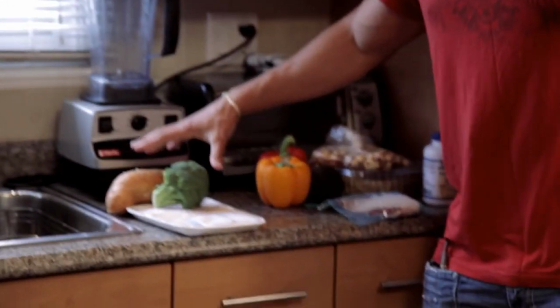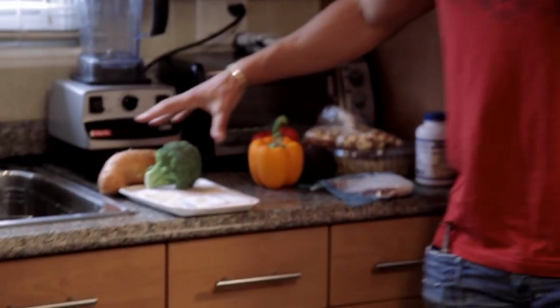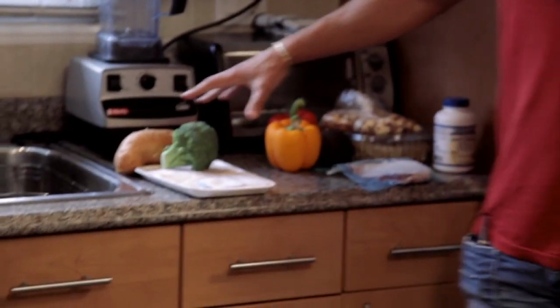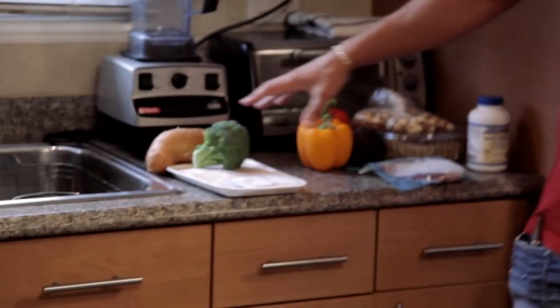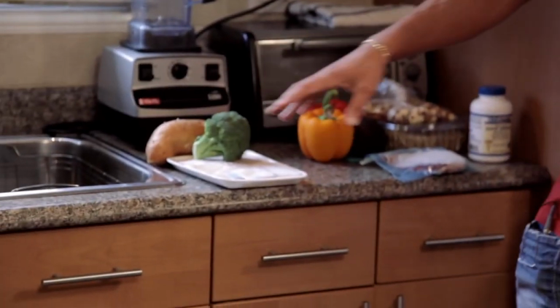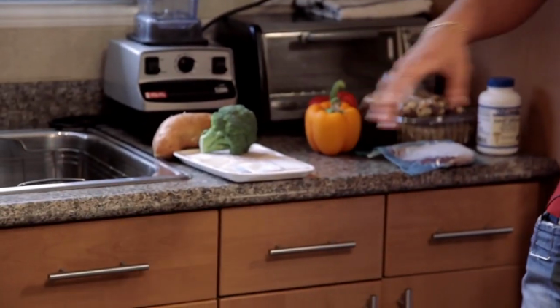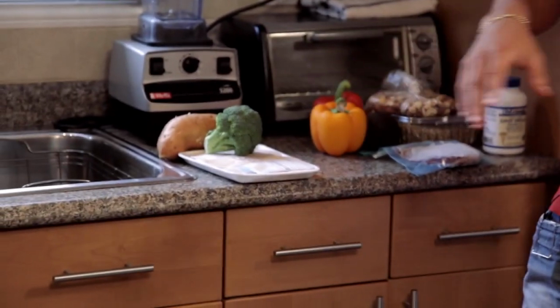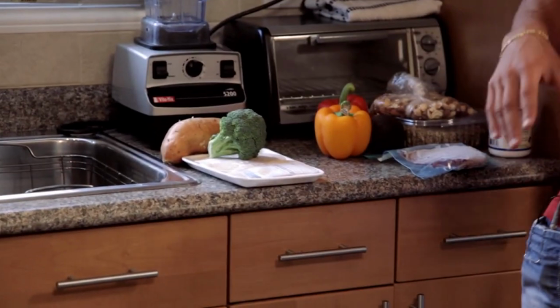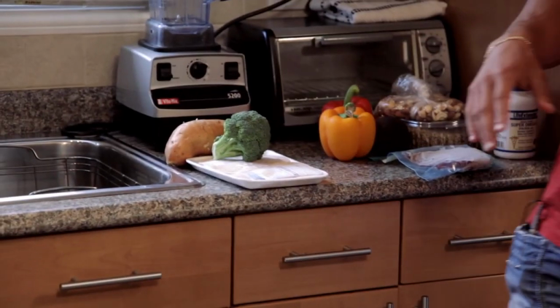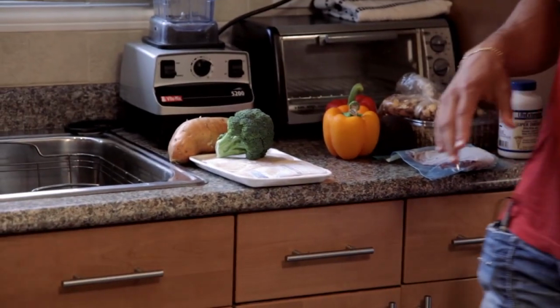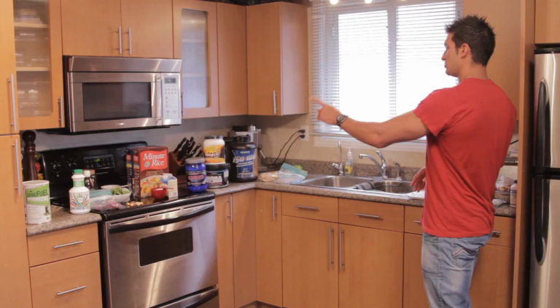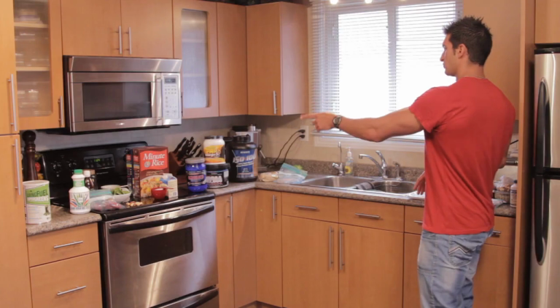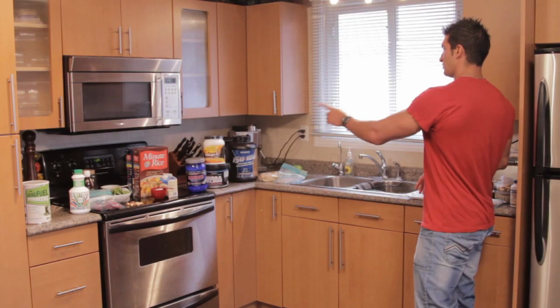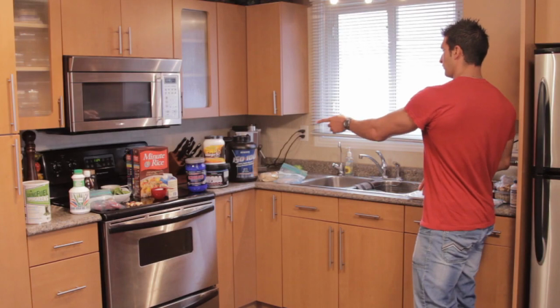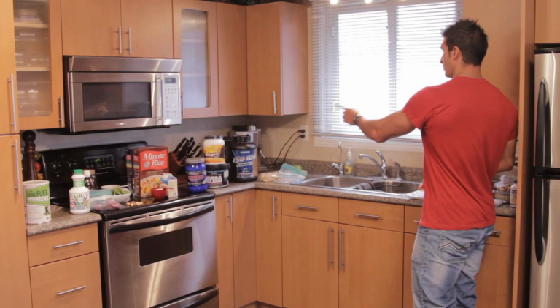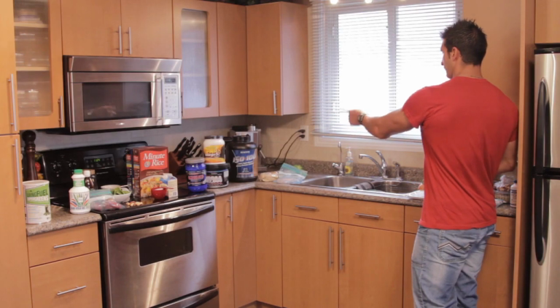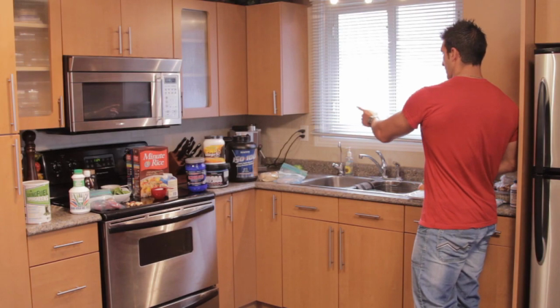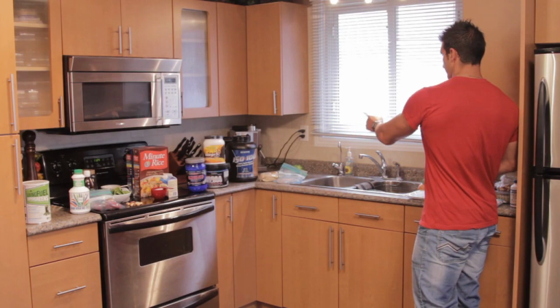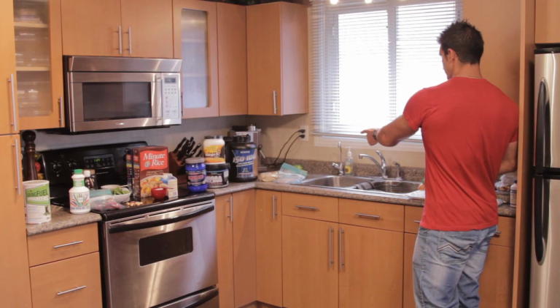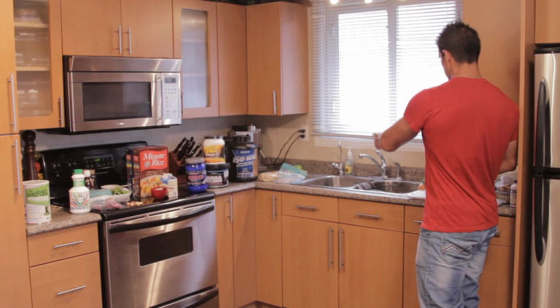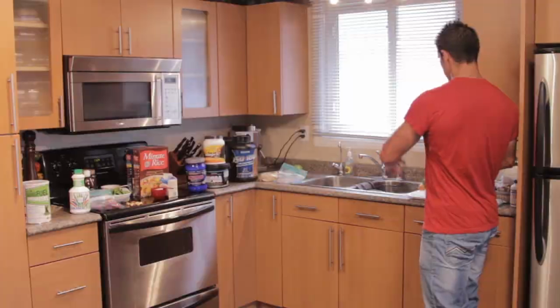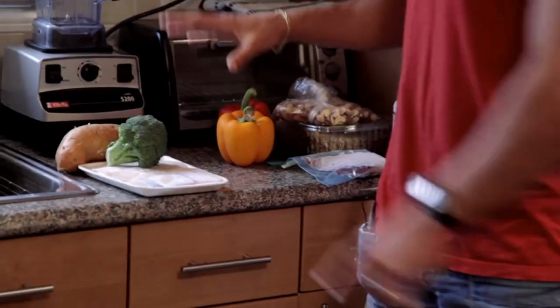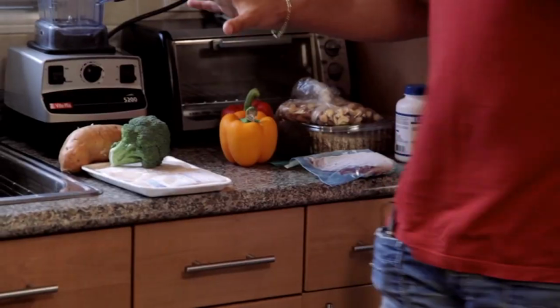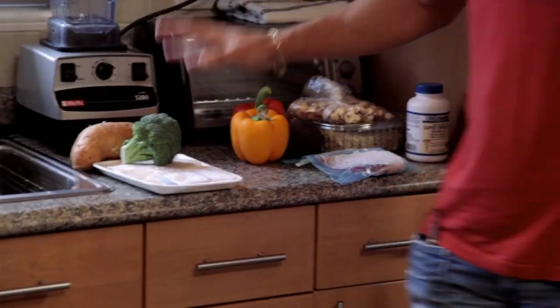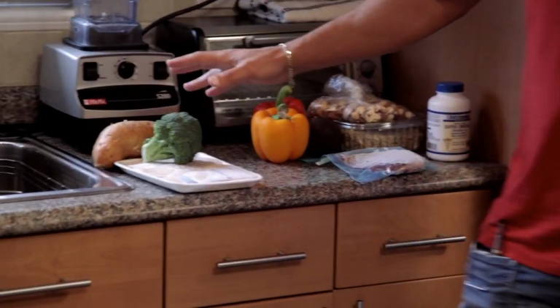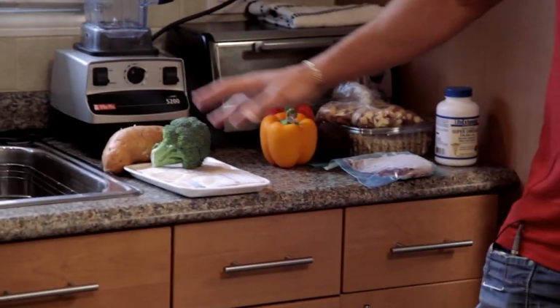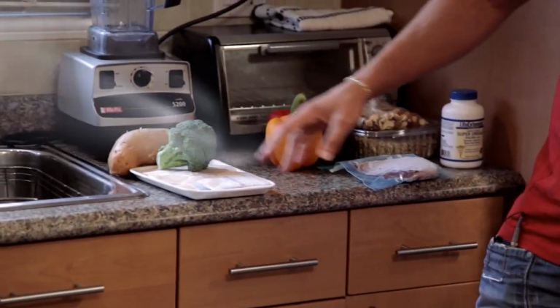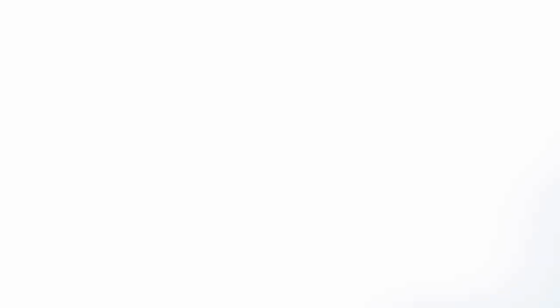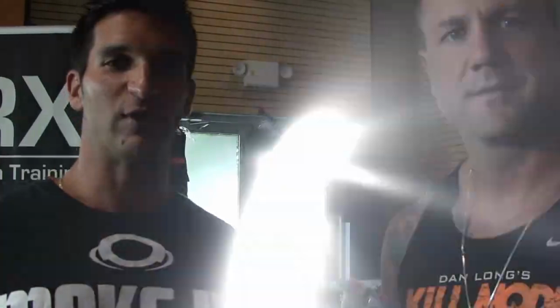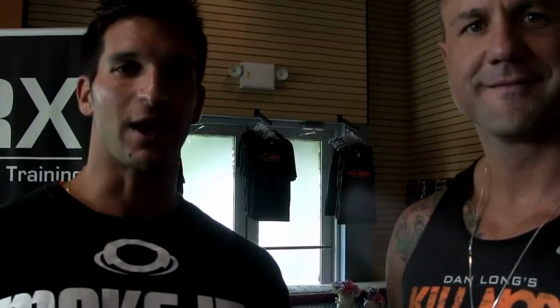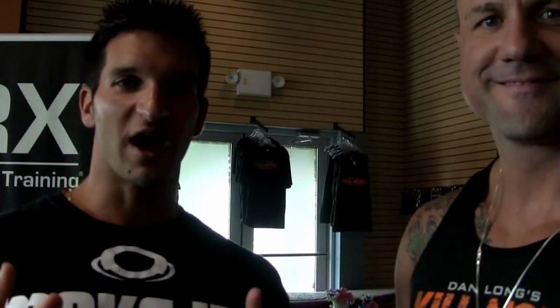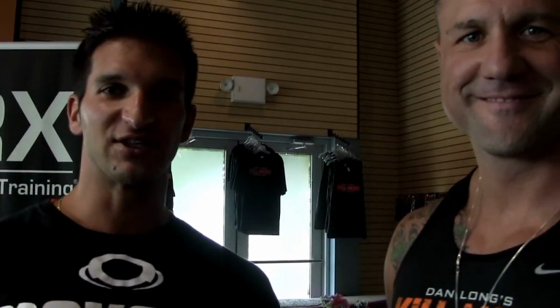So we're coming on to meal 1, 2, 3, 4, 5, 6 — this is meal 7.